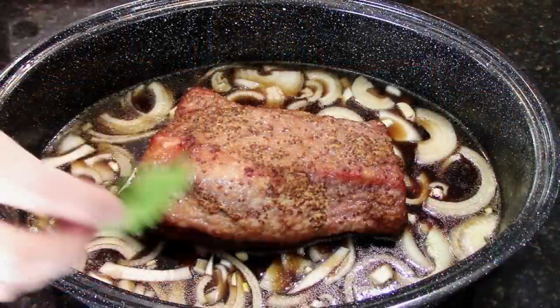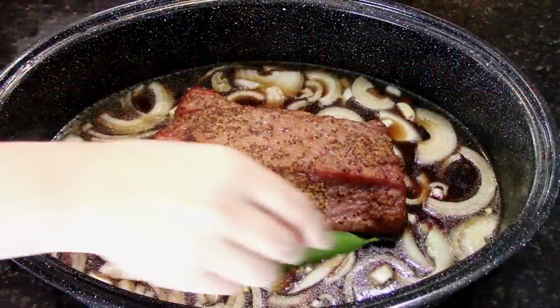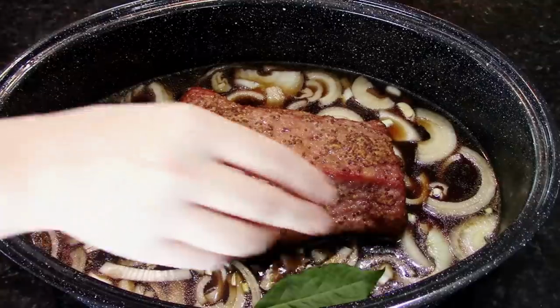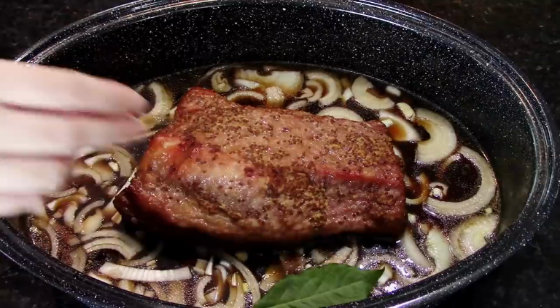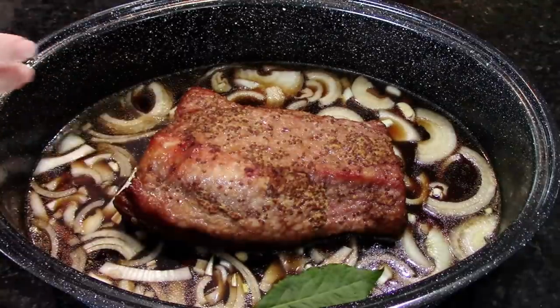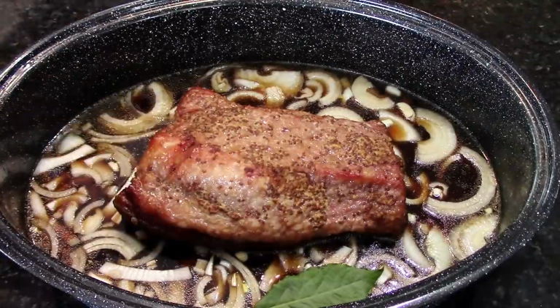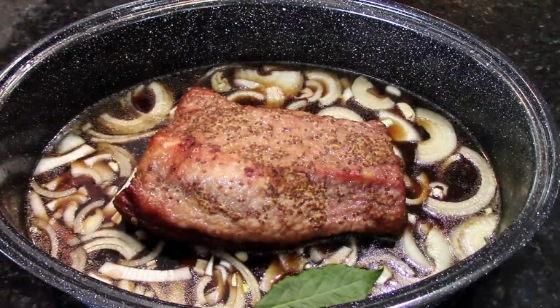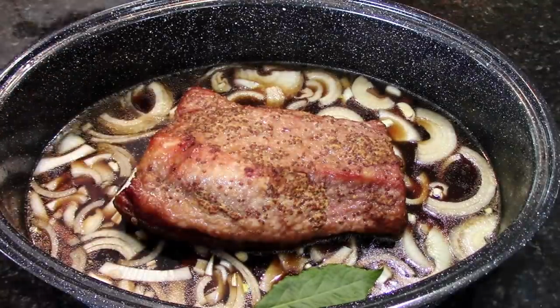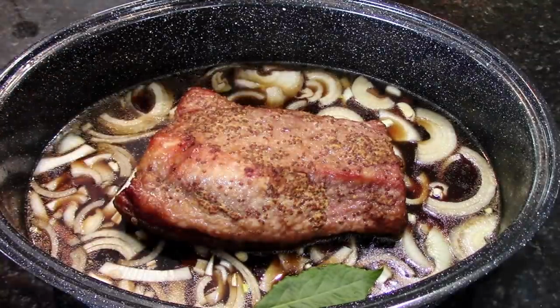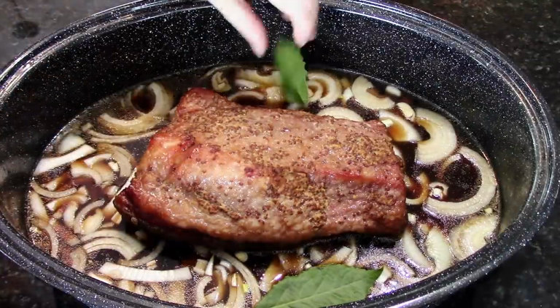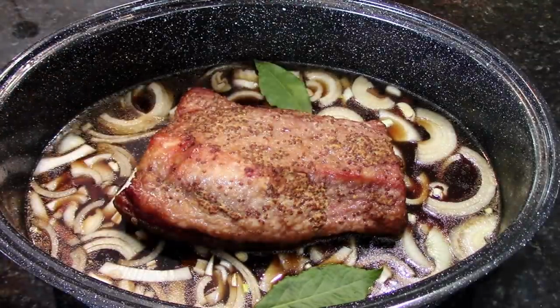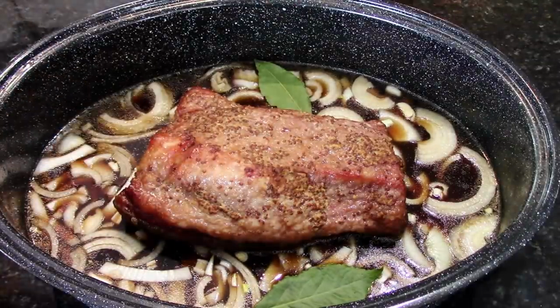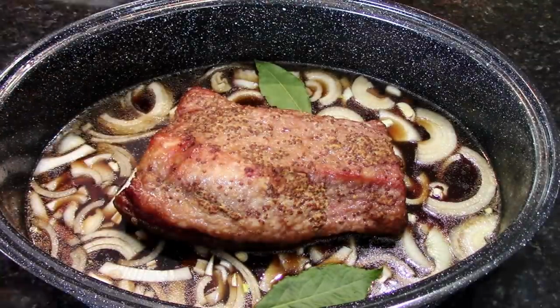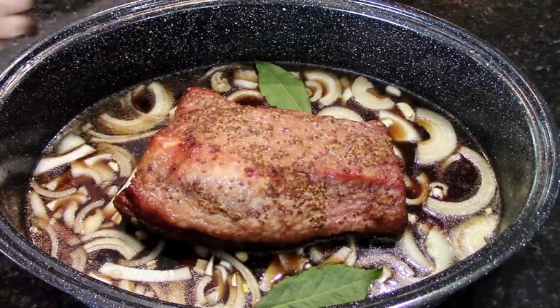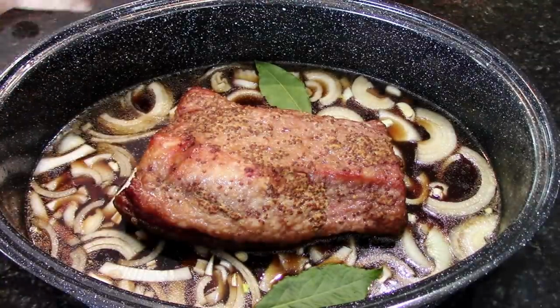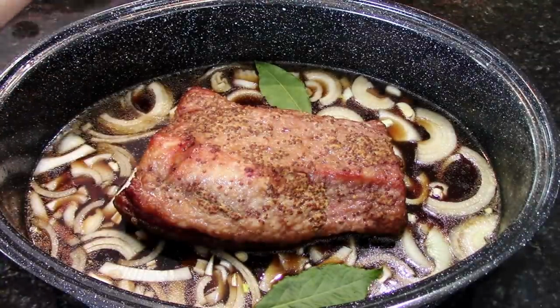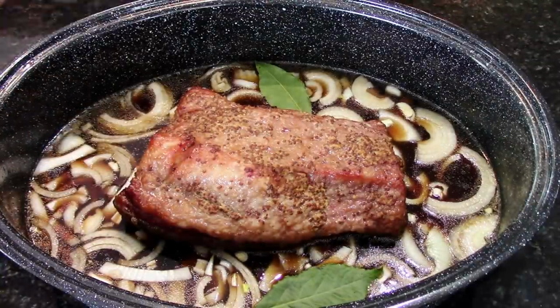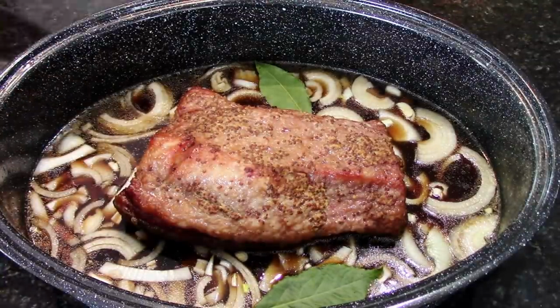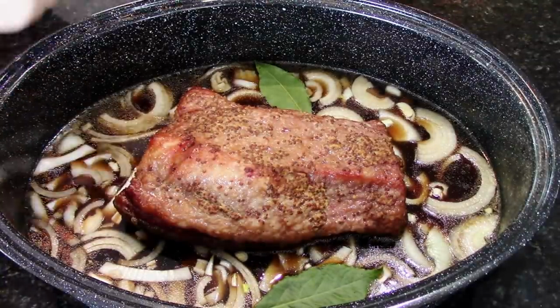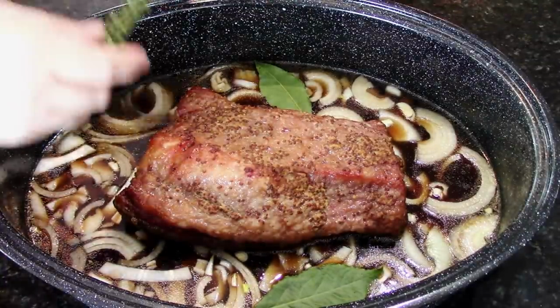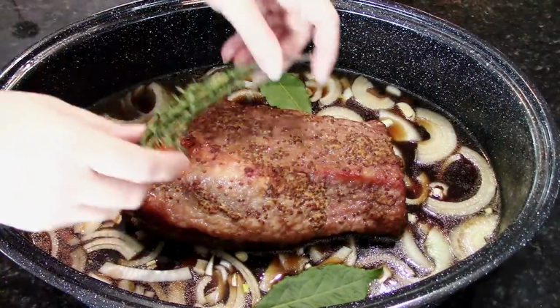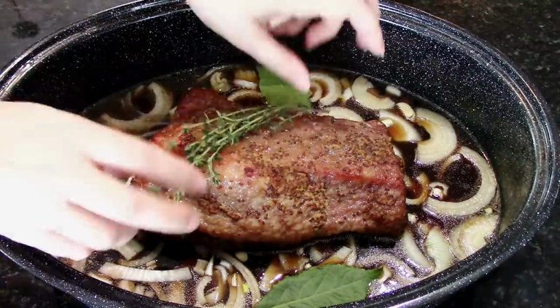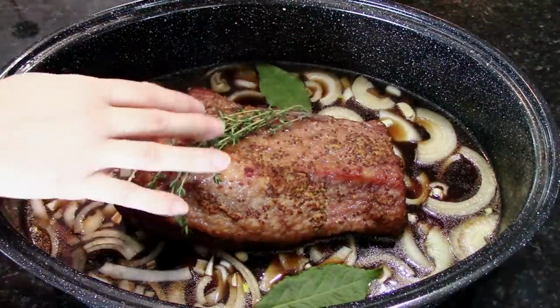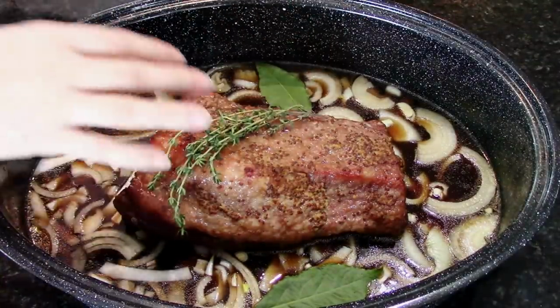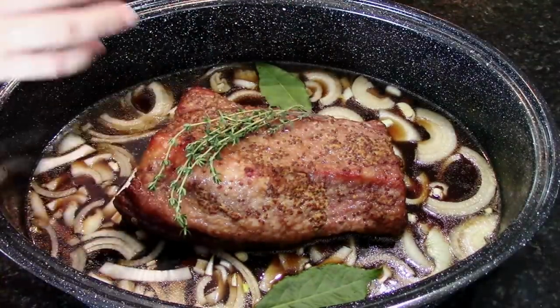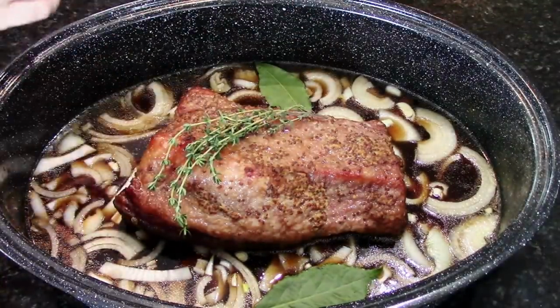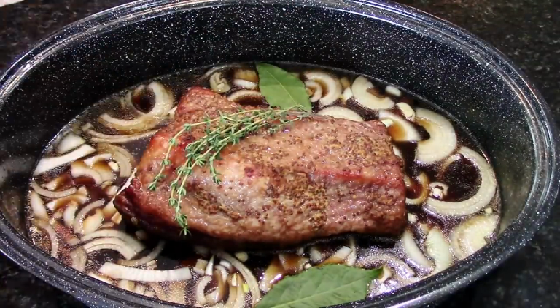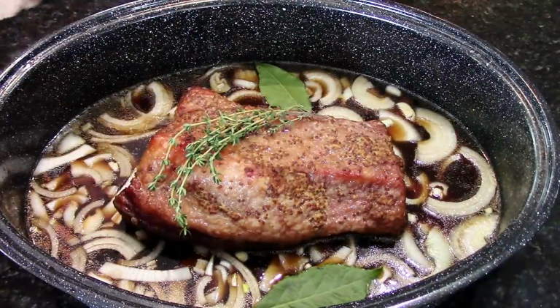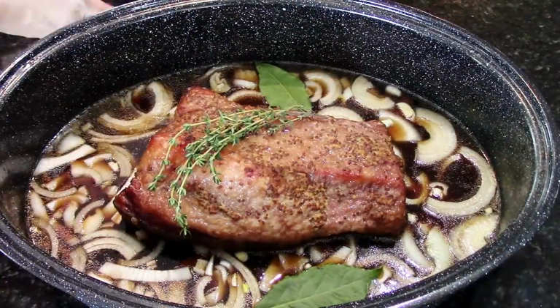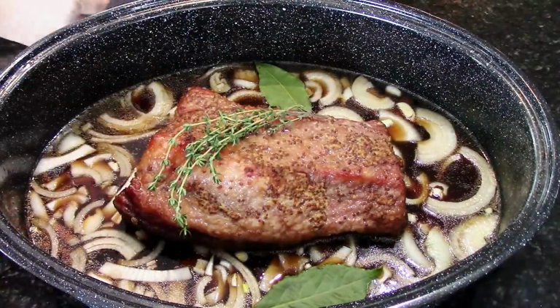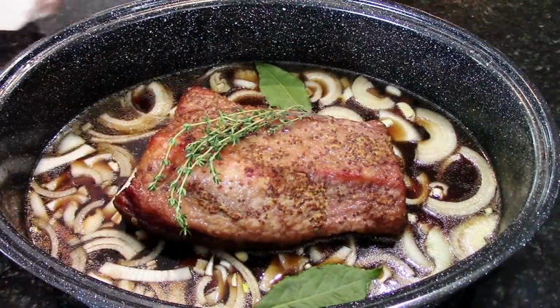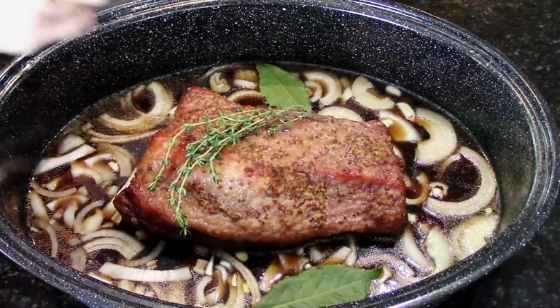A couple of bay leaves, and let's throw some thyme over the top here.